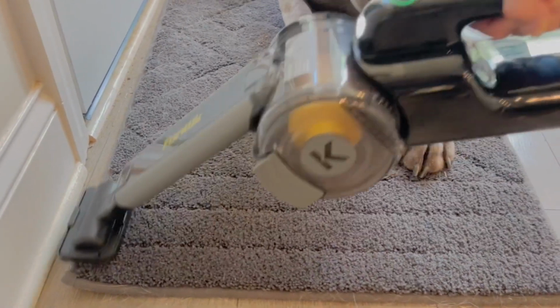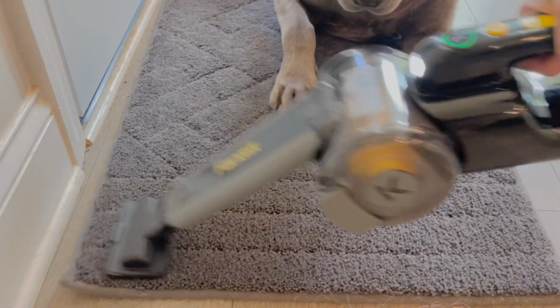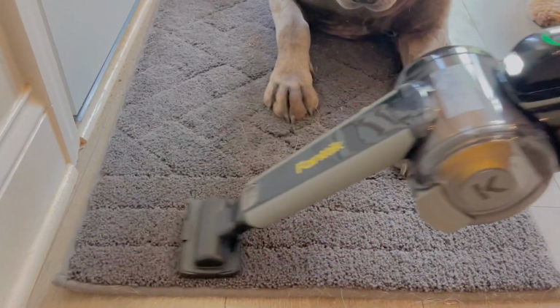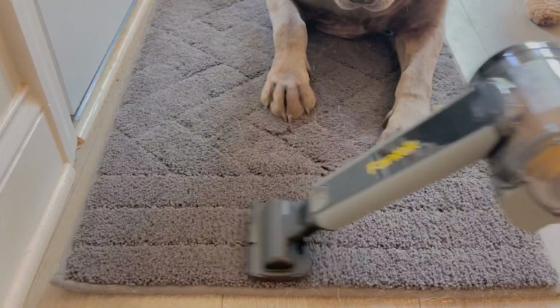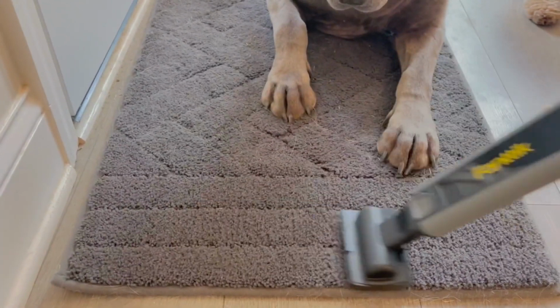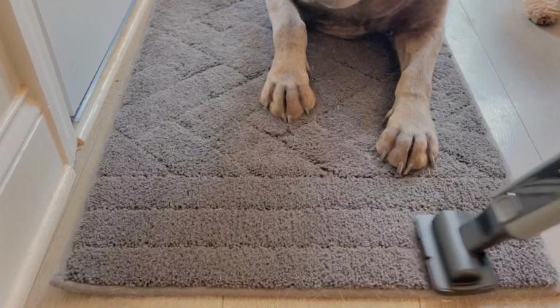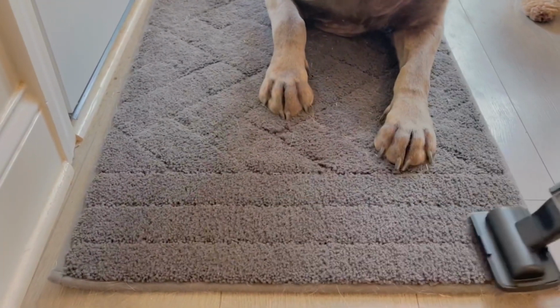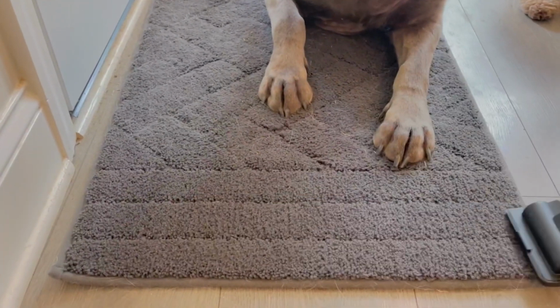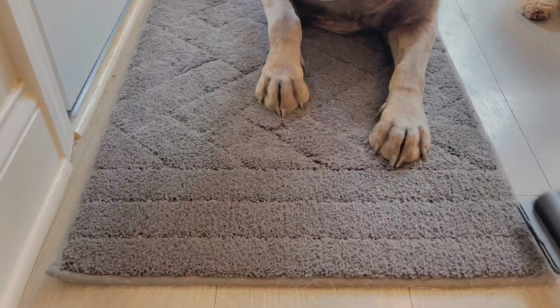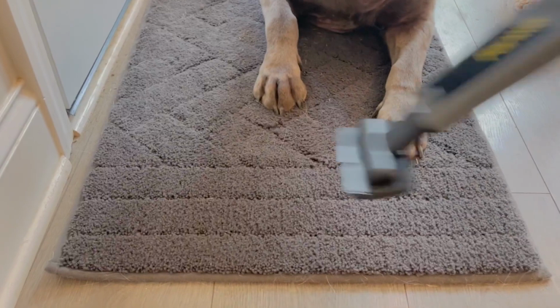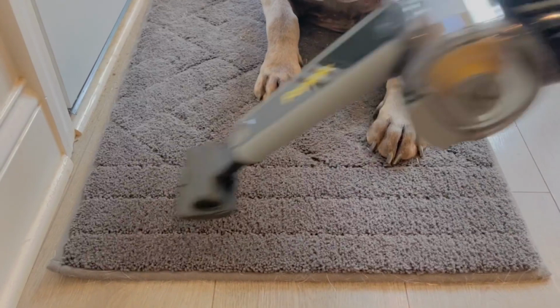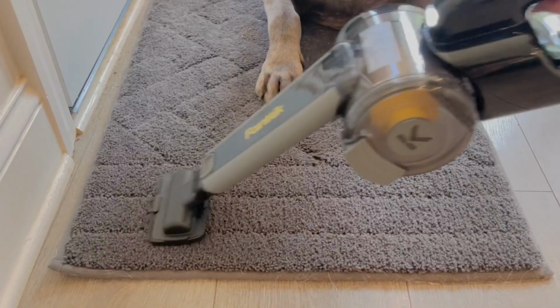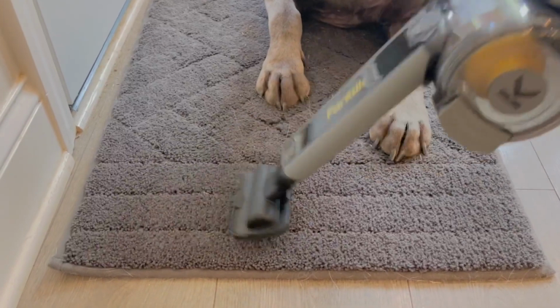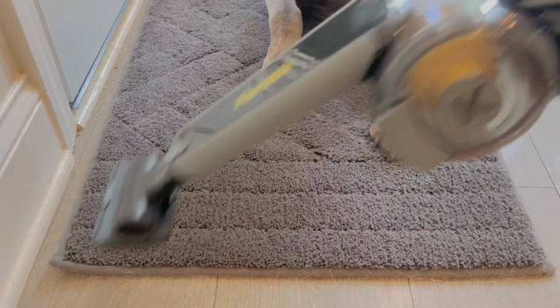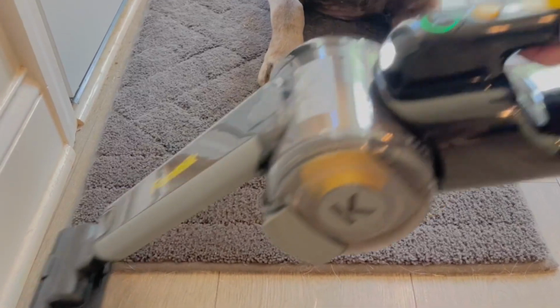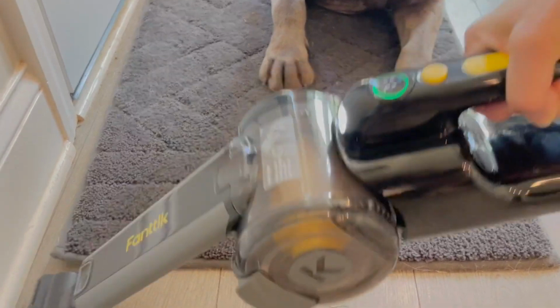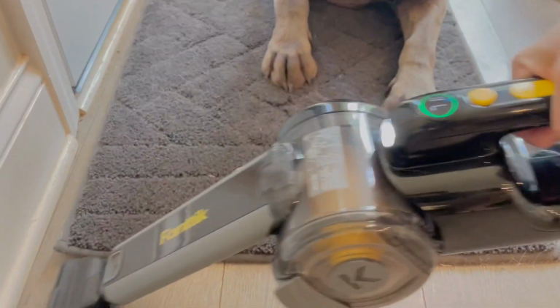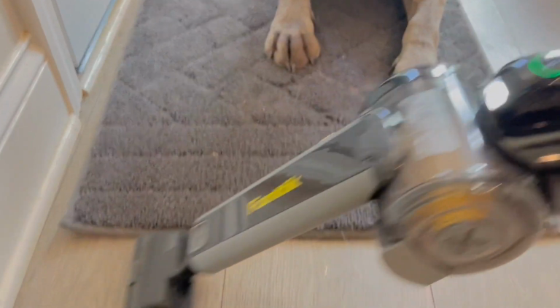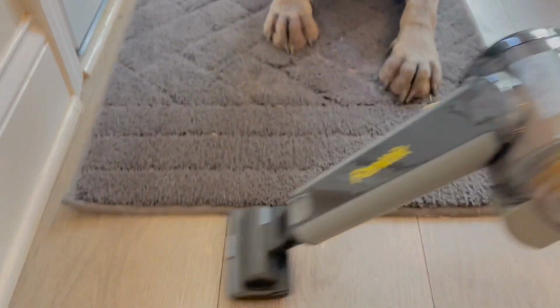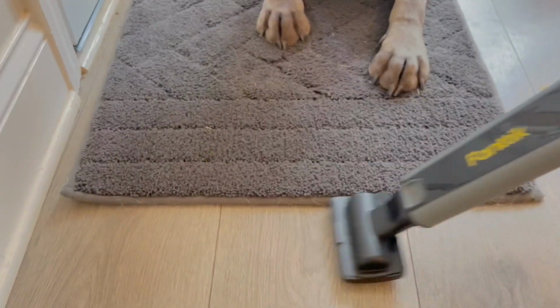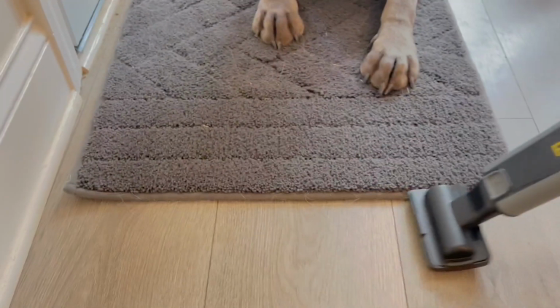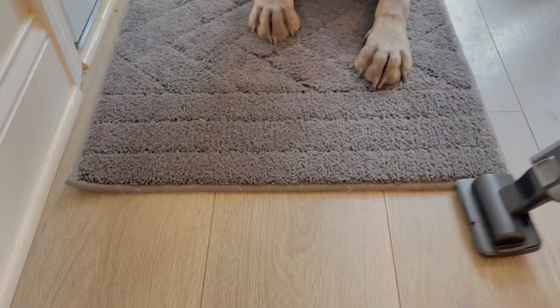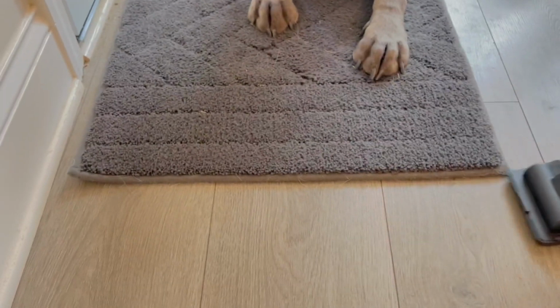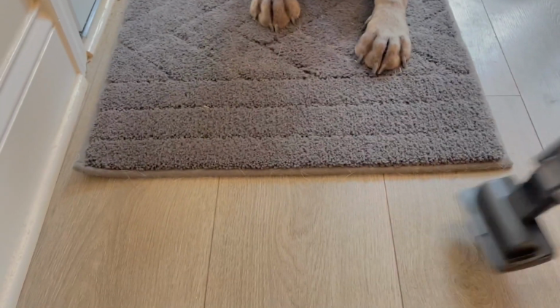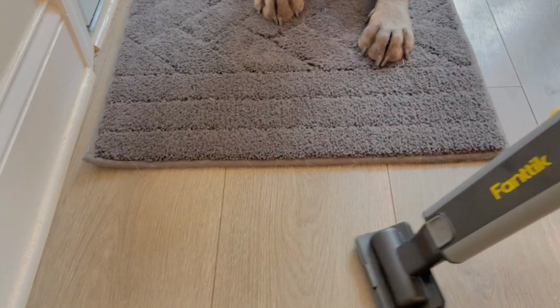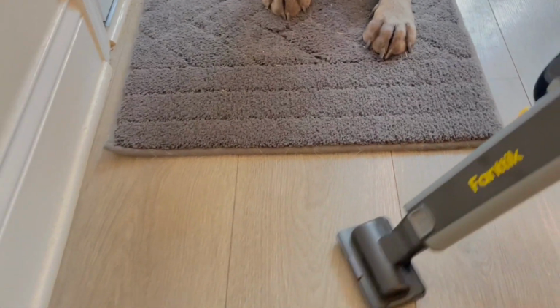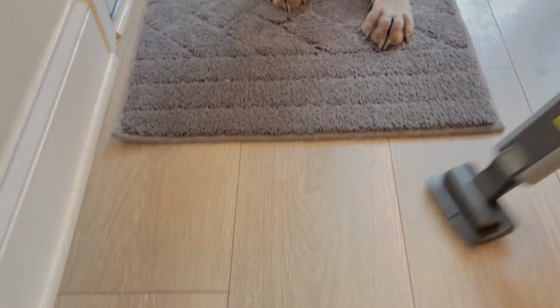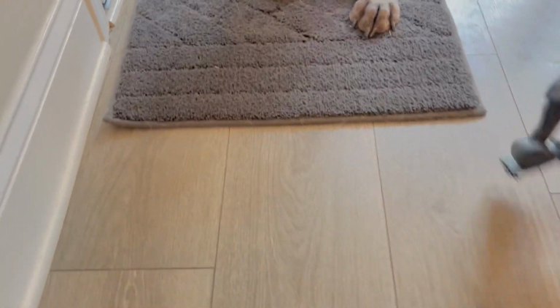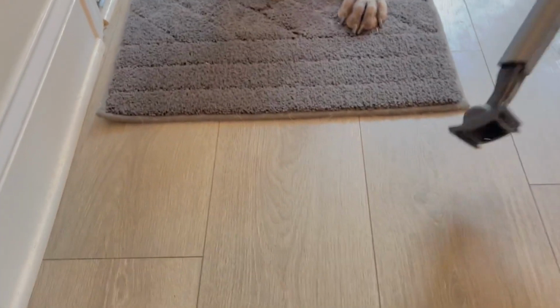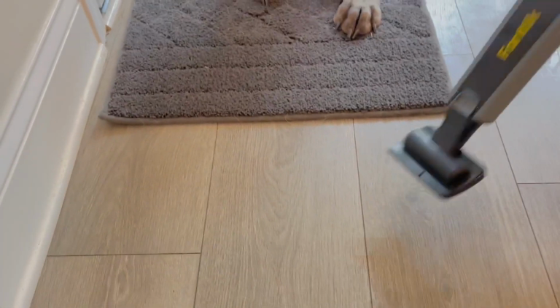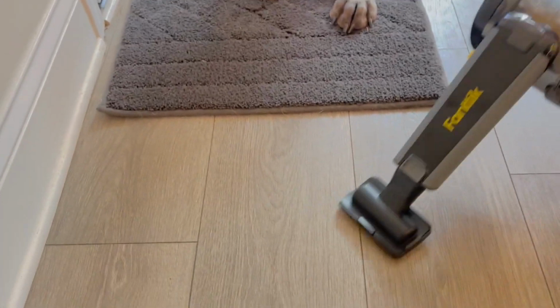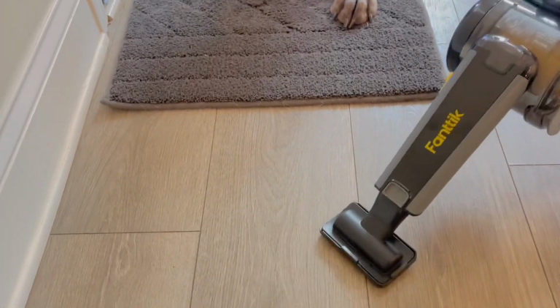It really does a beautiful job. If you need to transition and use it on the floor, you can do that too.